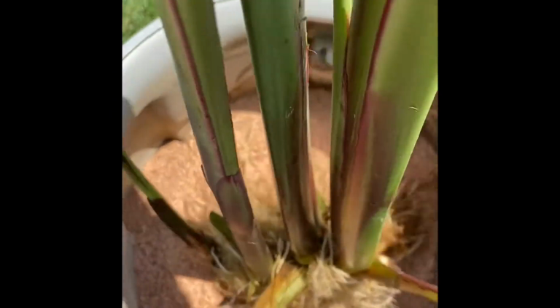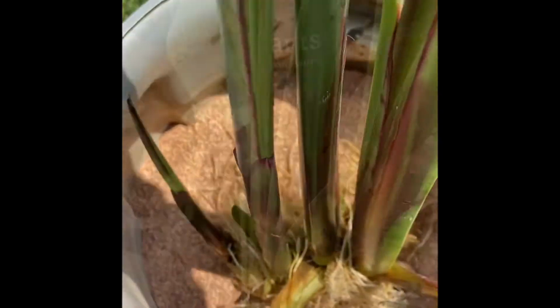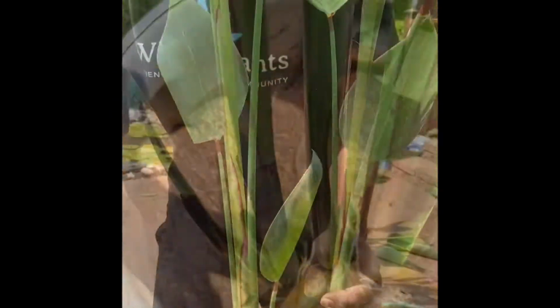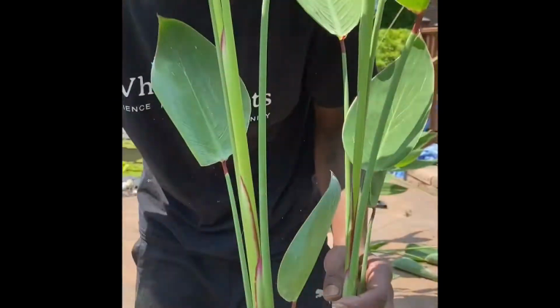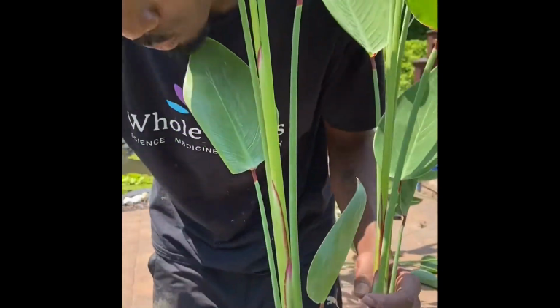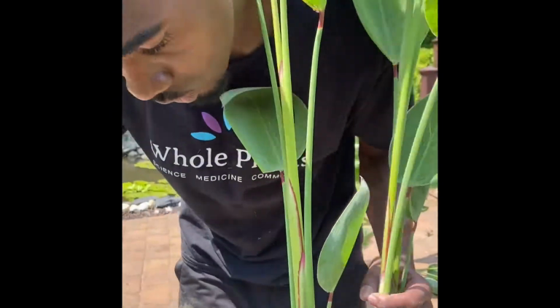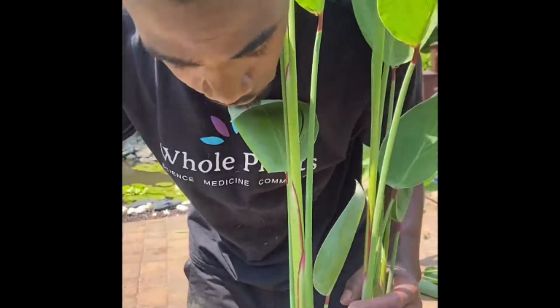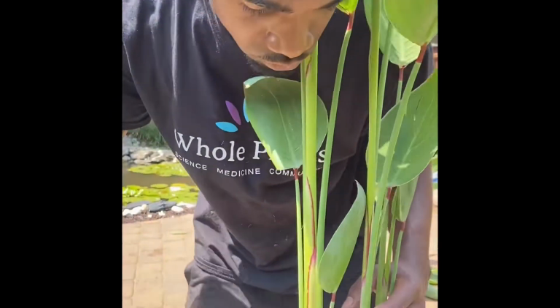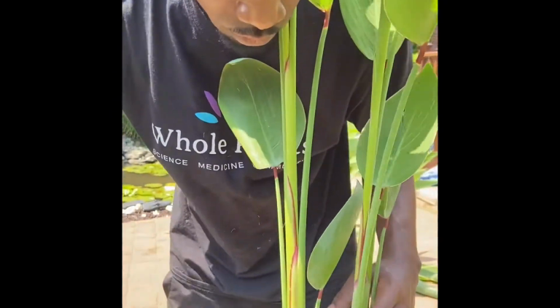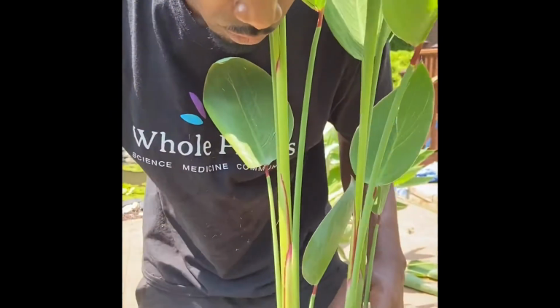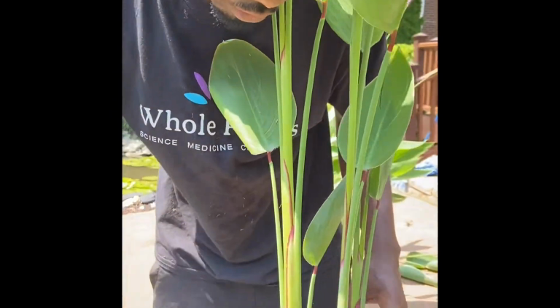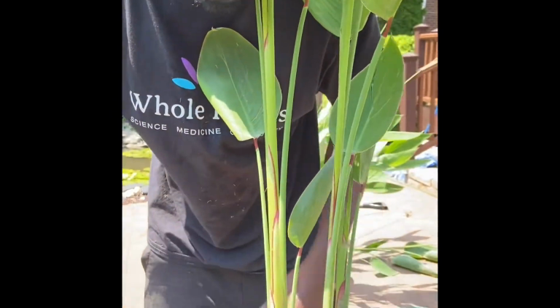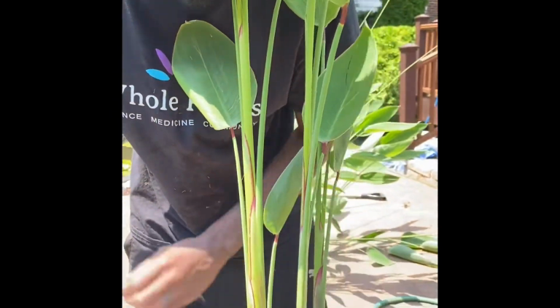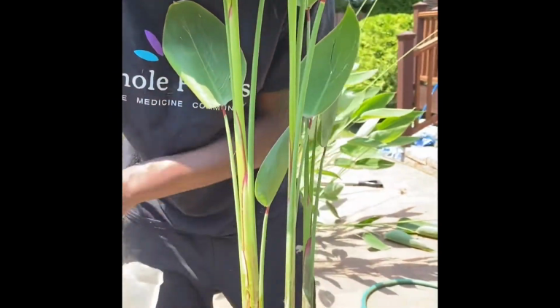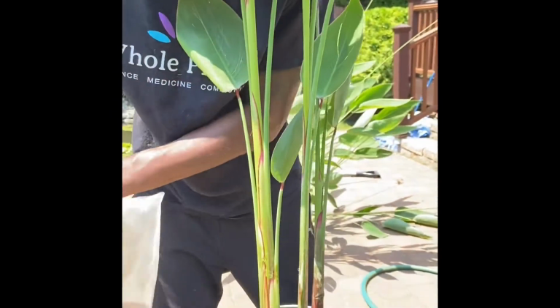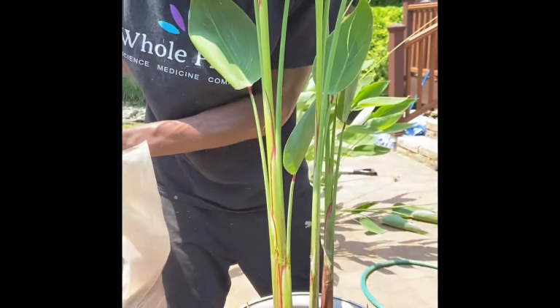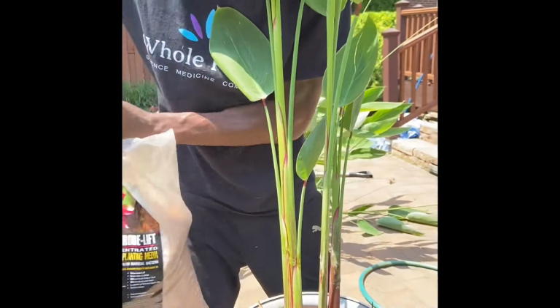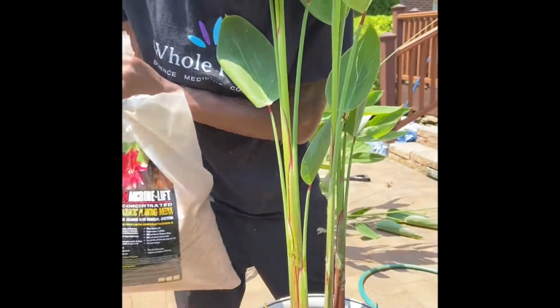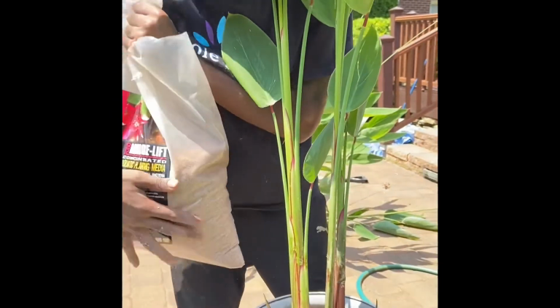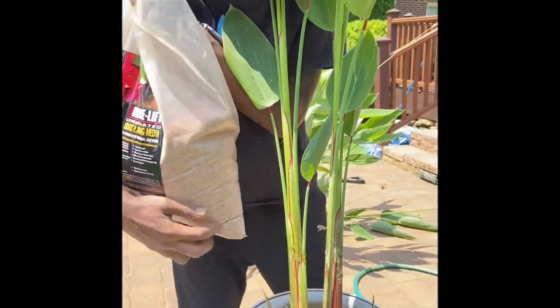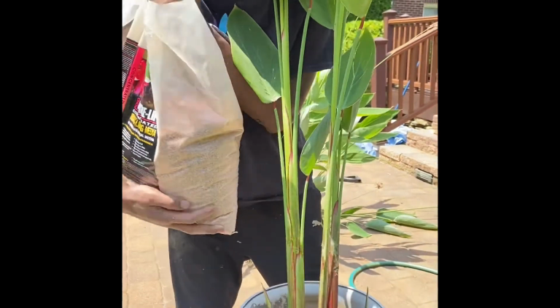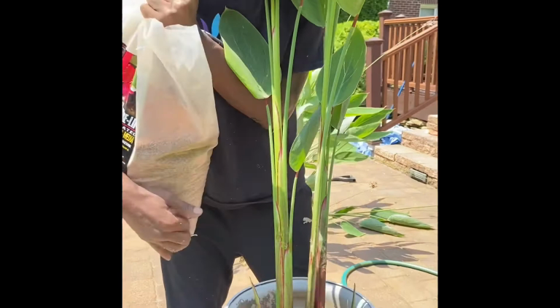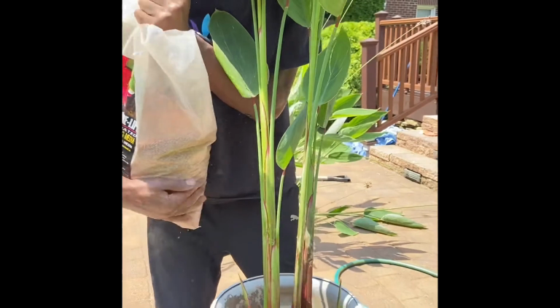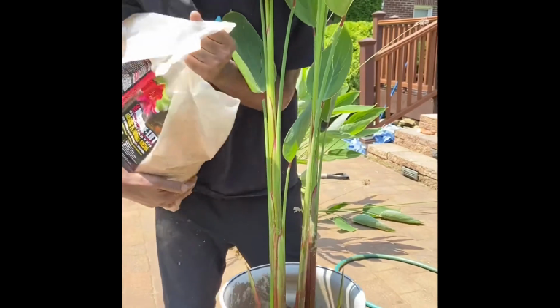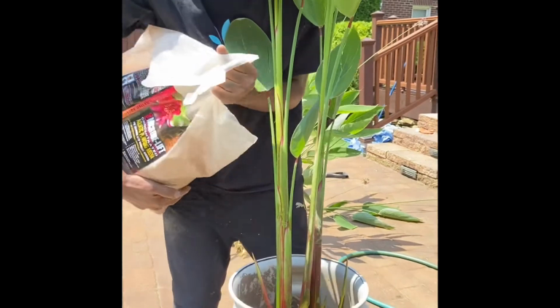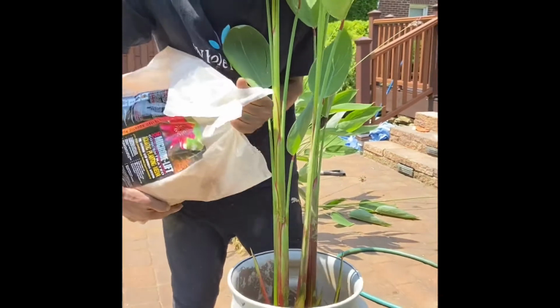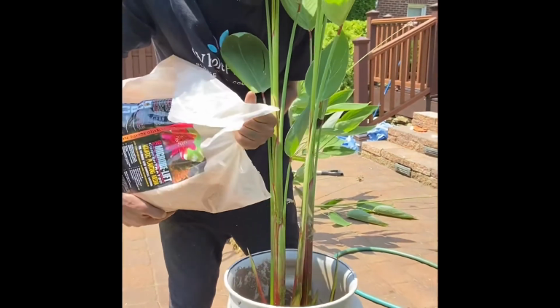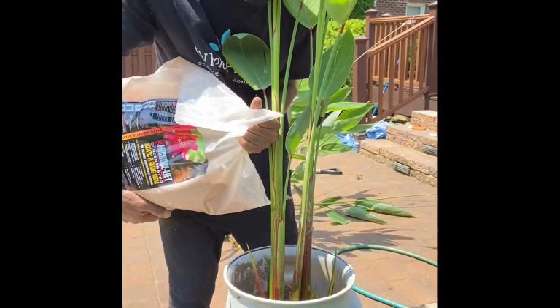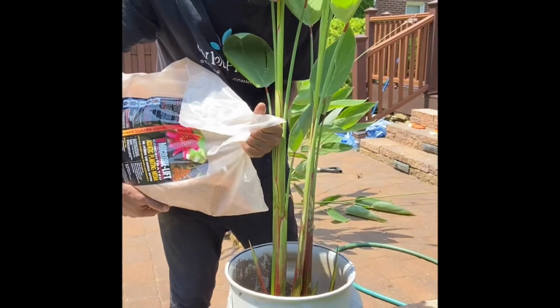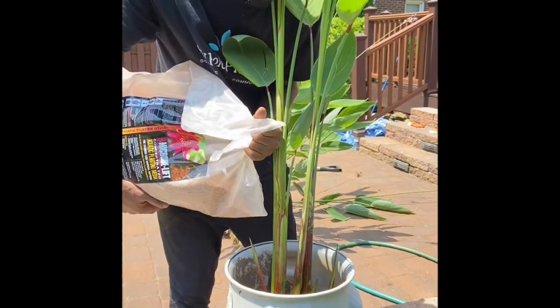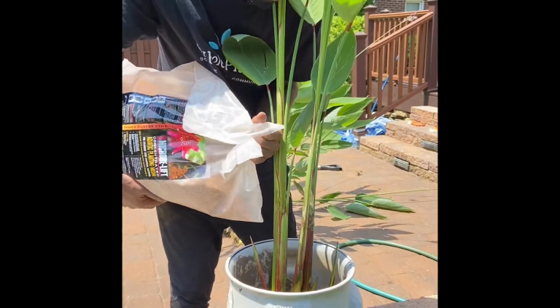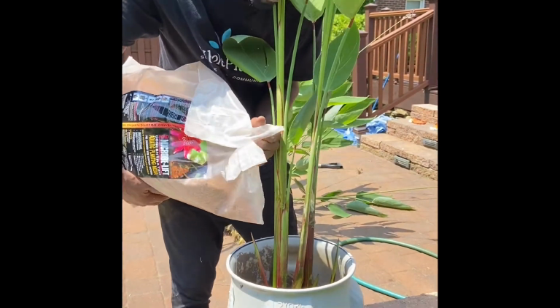And now we are going to start to fill up our container with our aquatic medium.